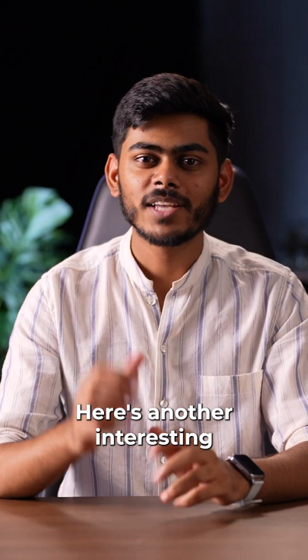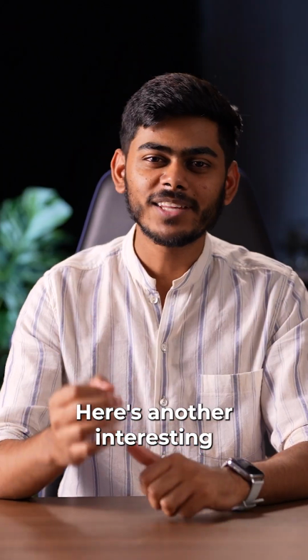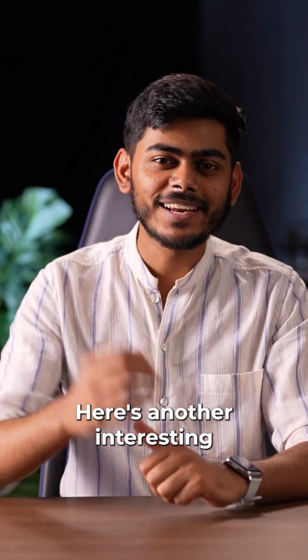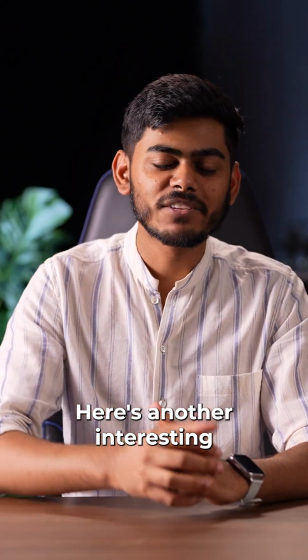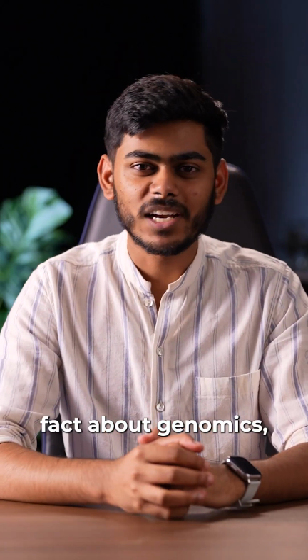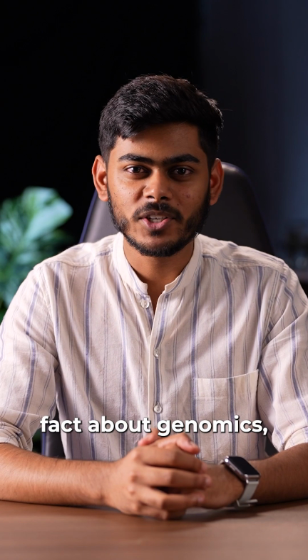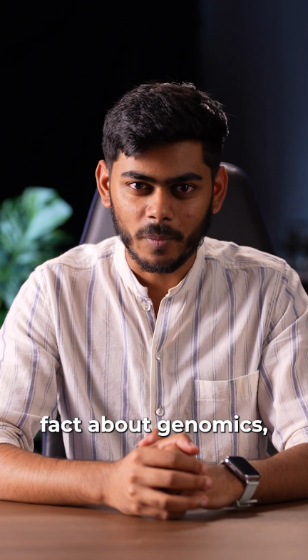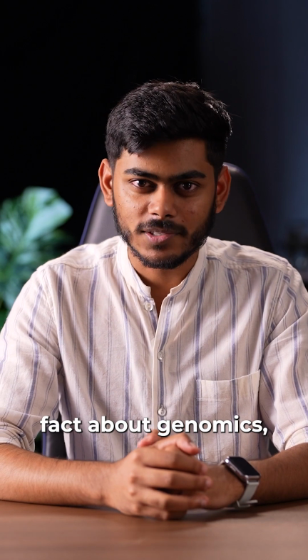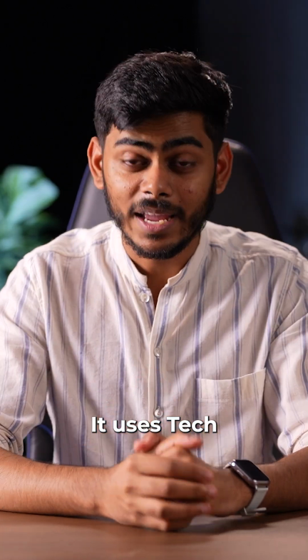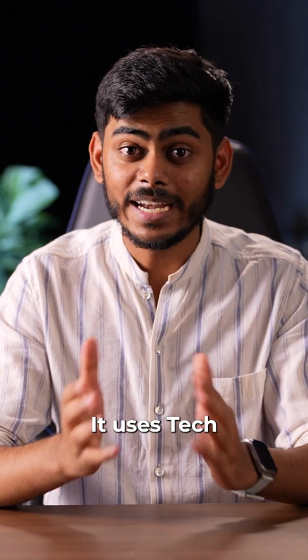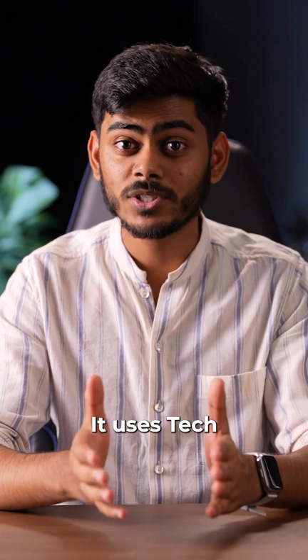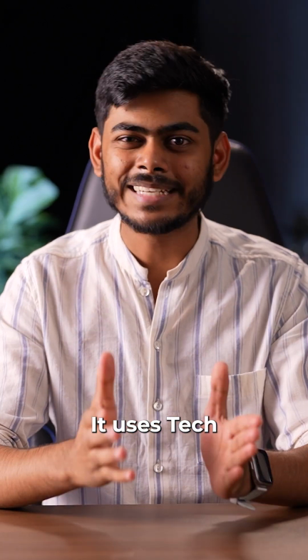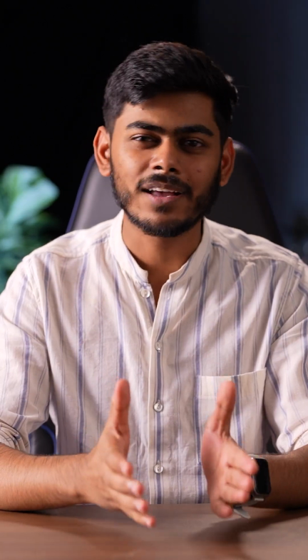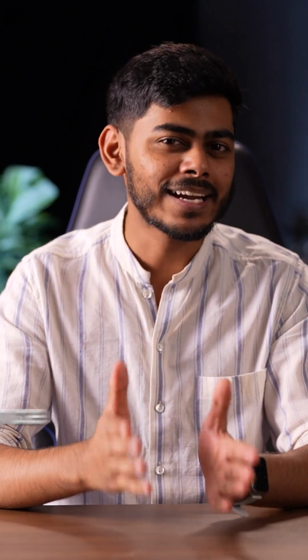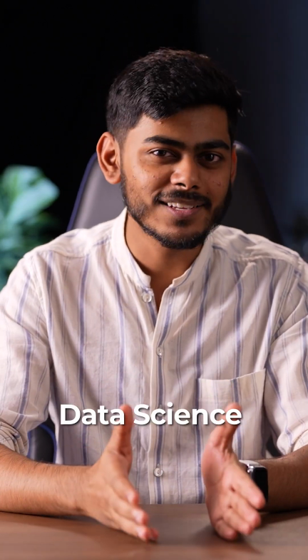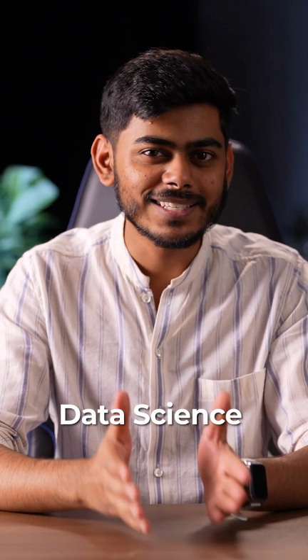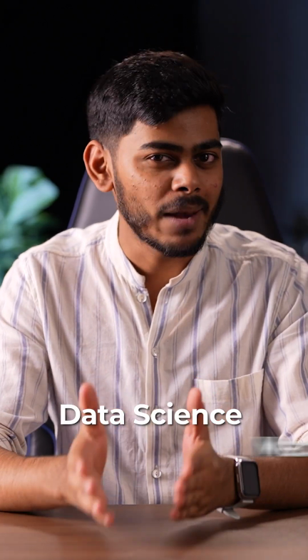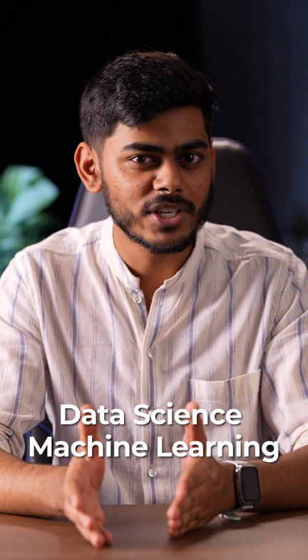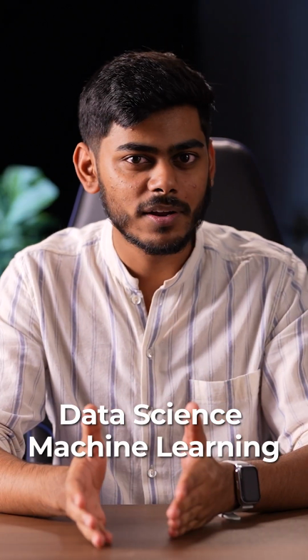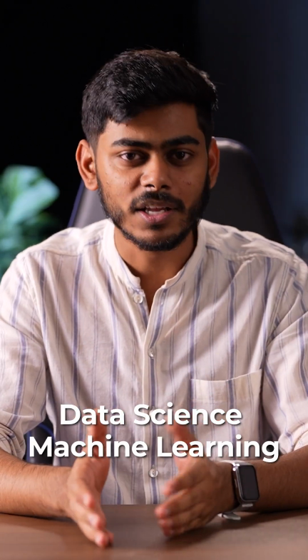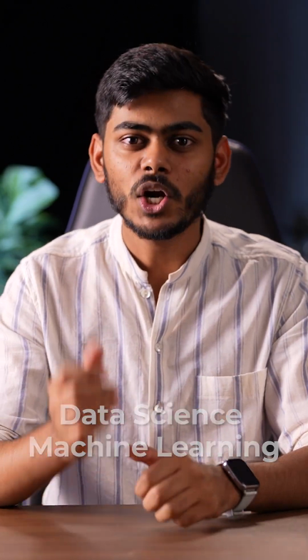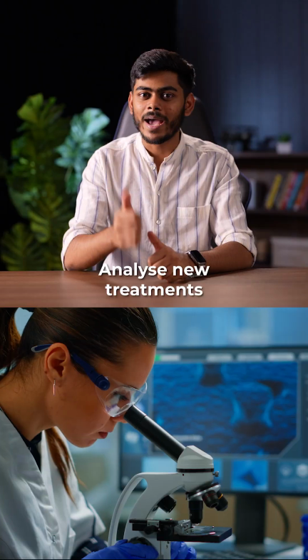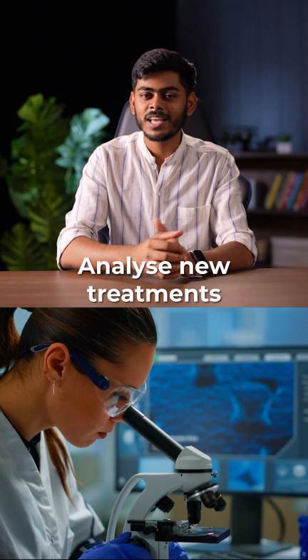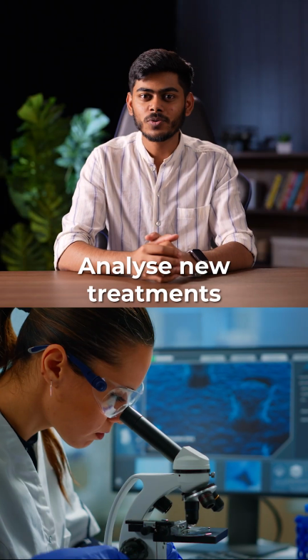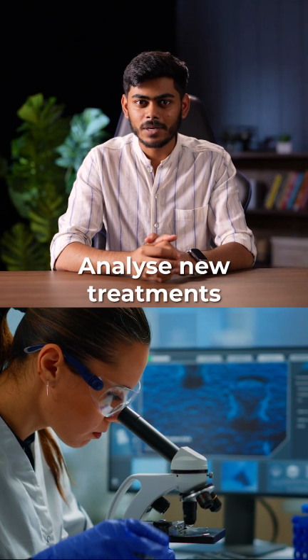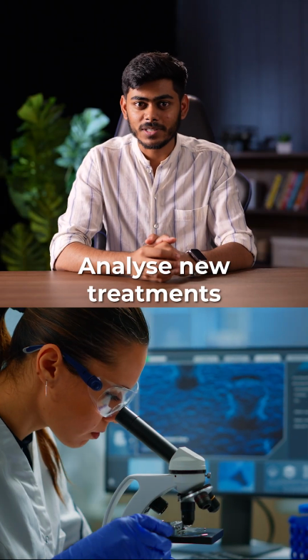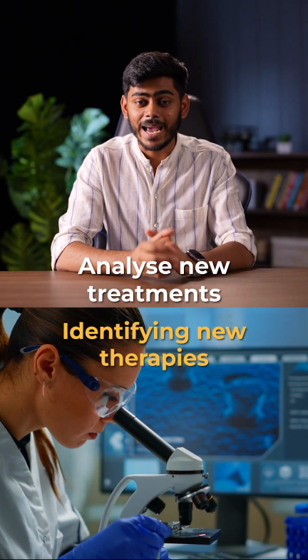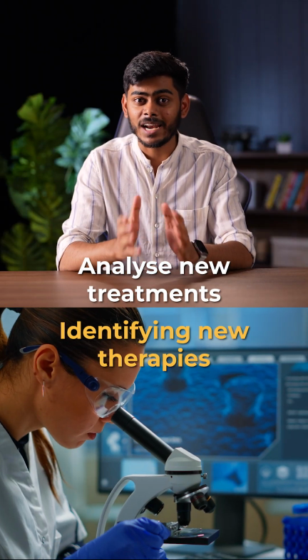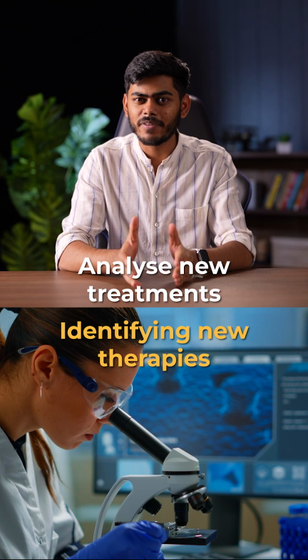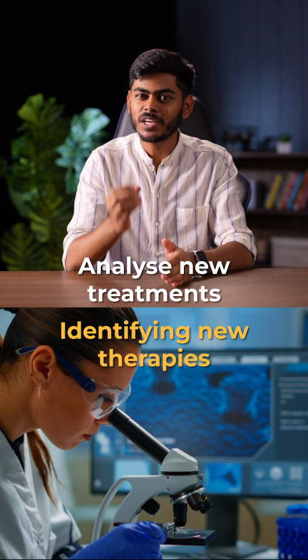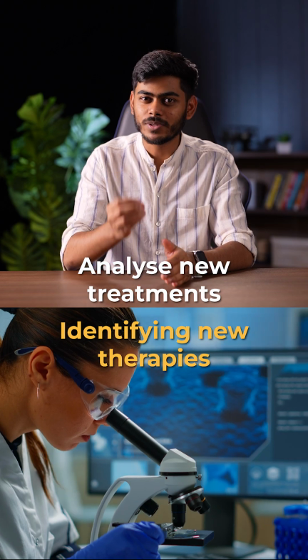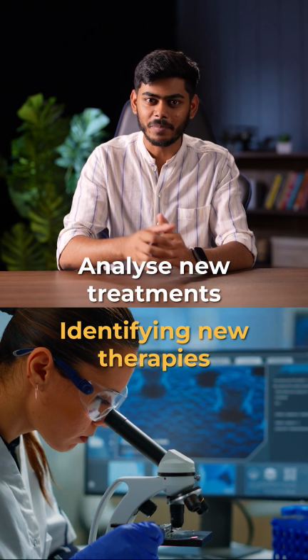Here's another interesting fact about genomics. It uses tech like data science and machine learning to analyze new treatments and identify new therapies.